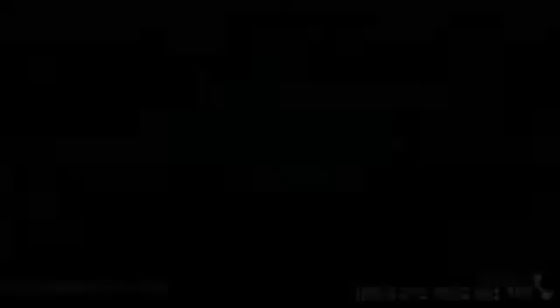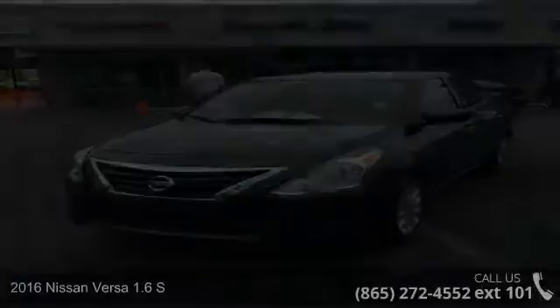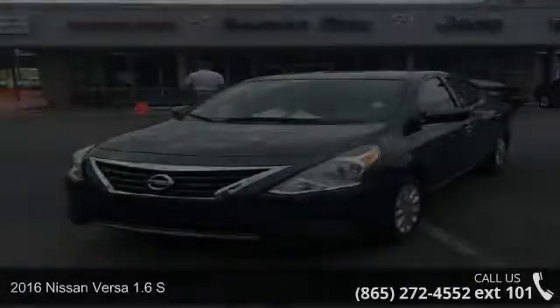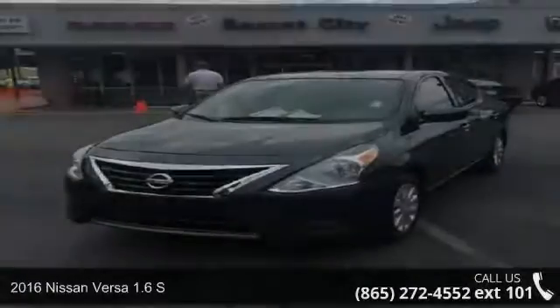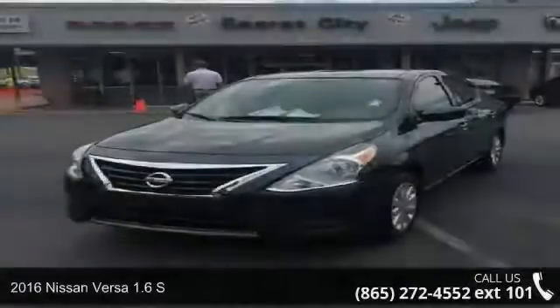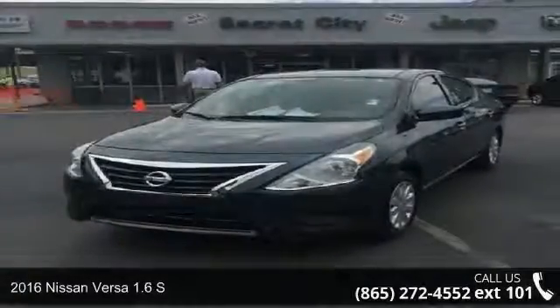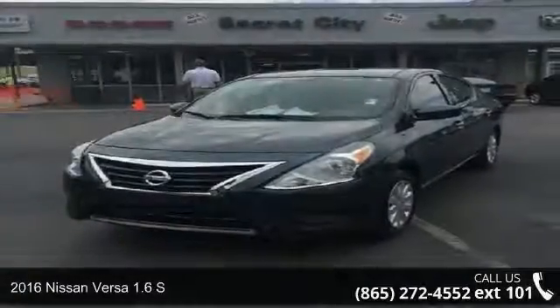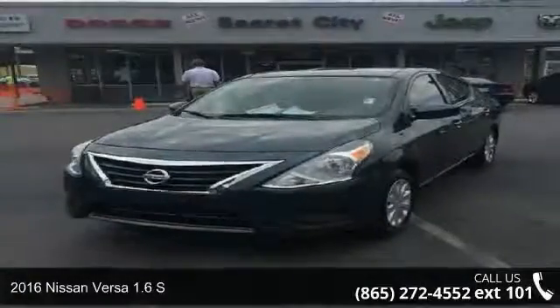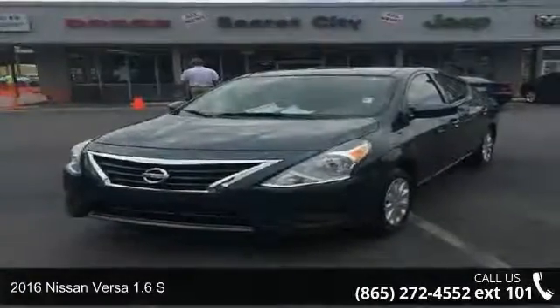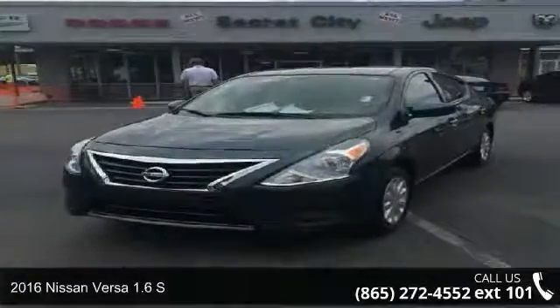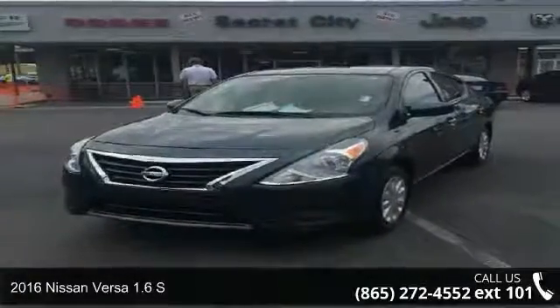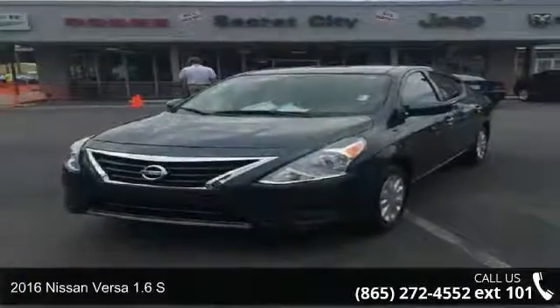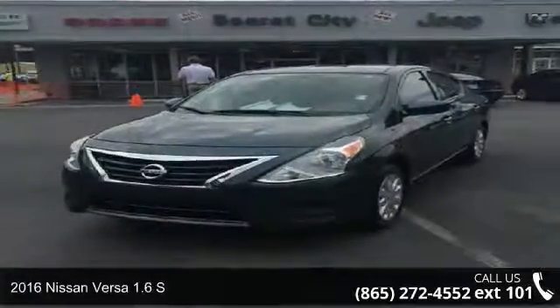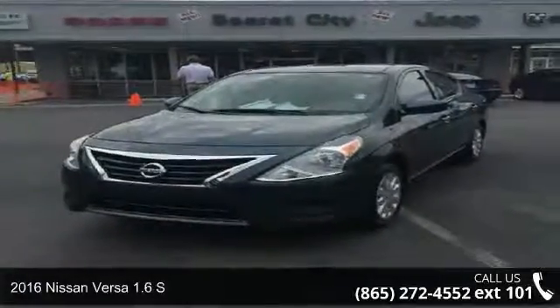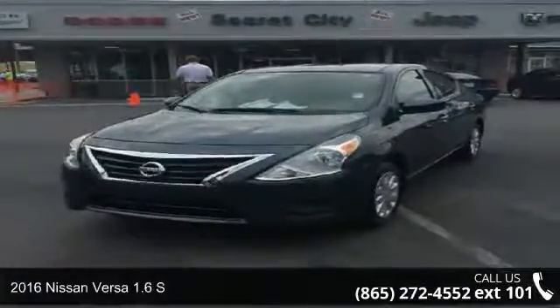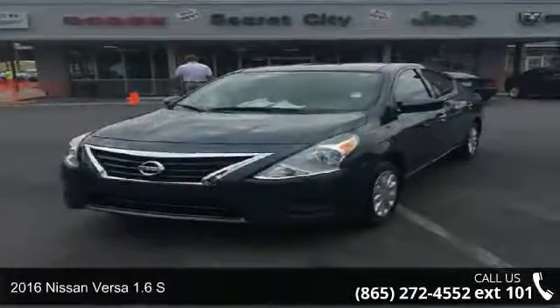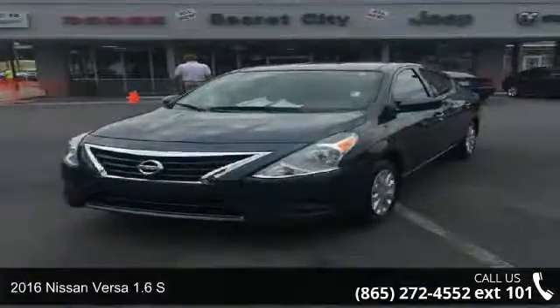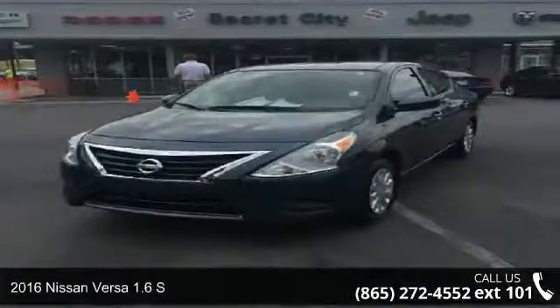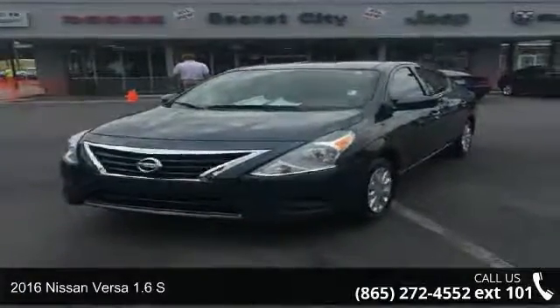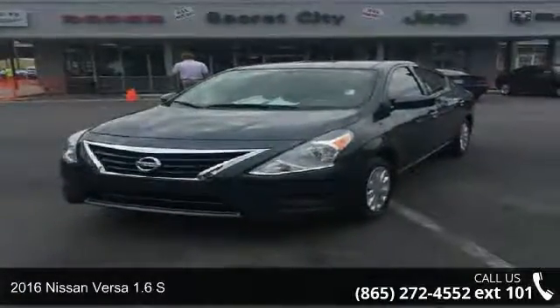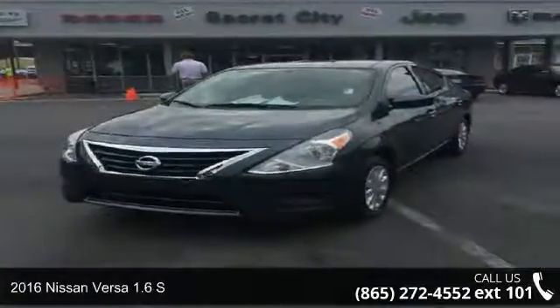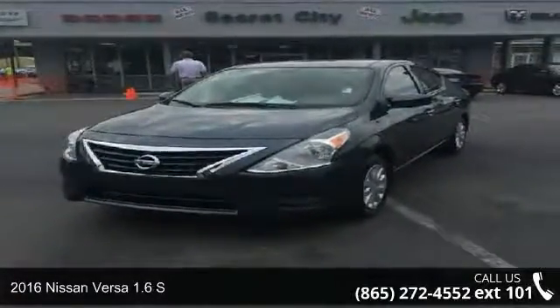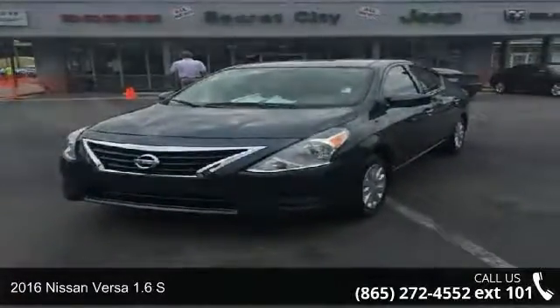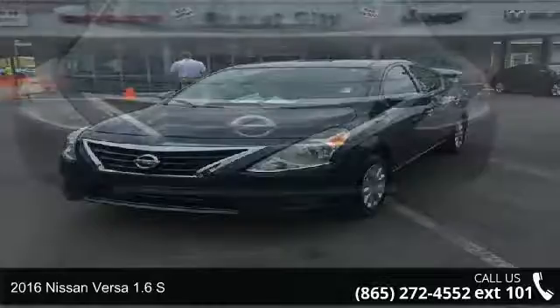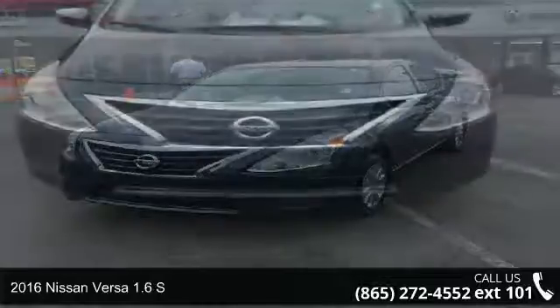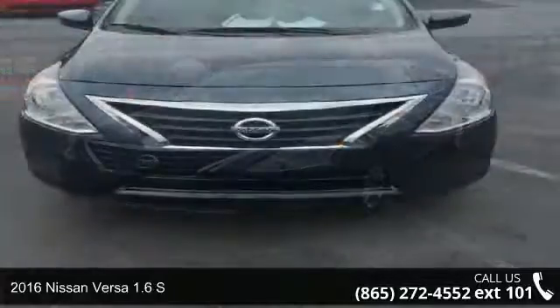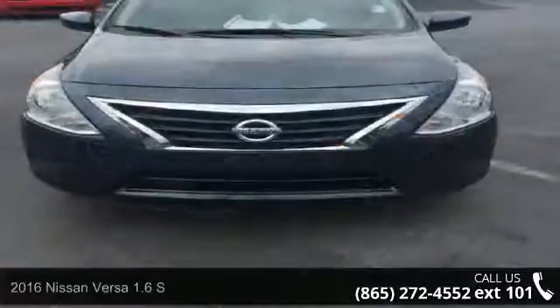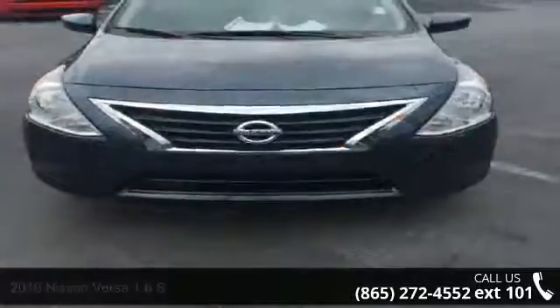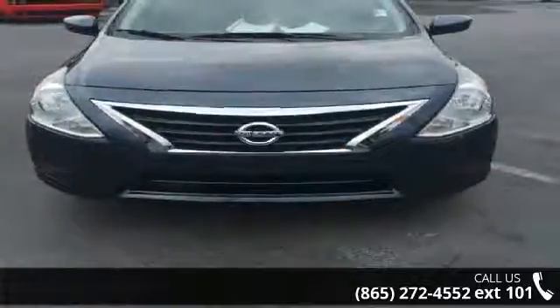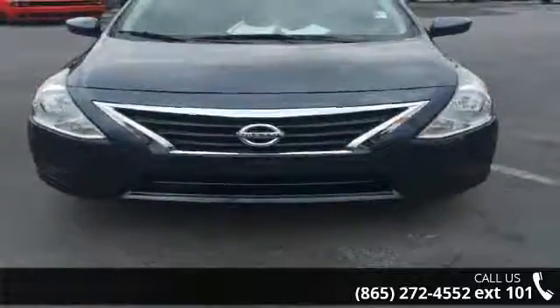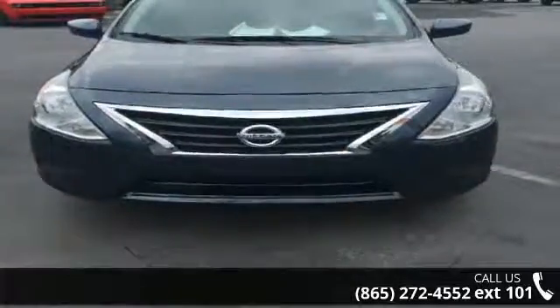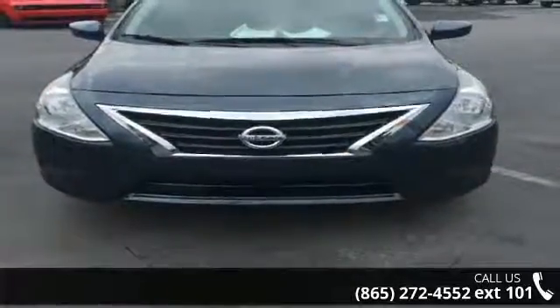Check out this 2016 Nissan Versa. If you are looking for a first-rate auto, this one could be yours today.